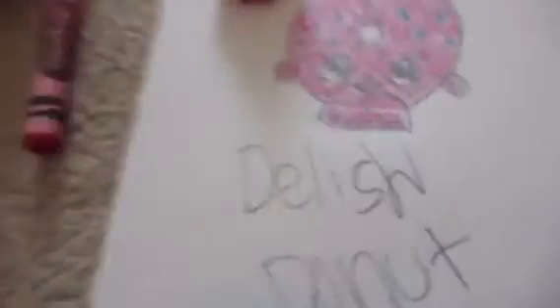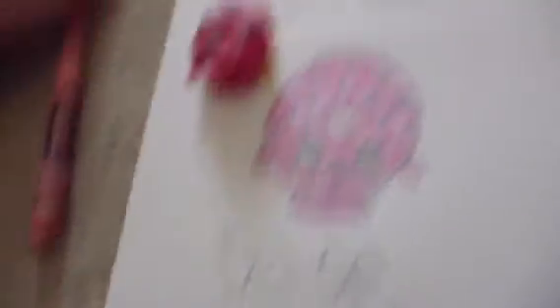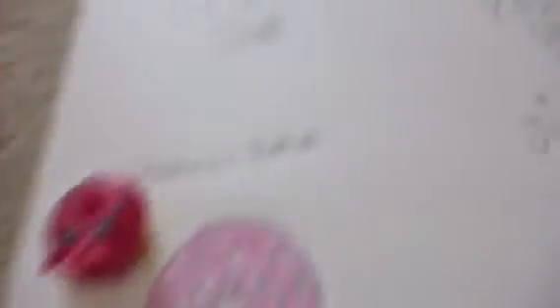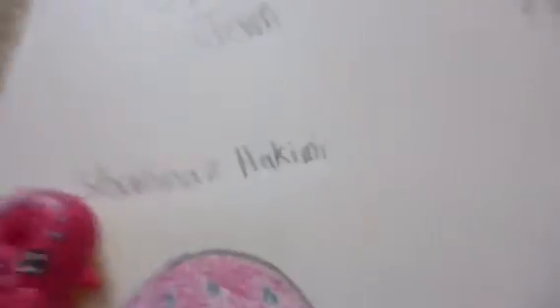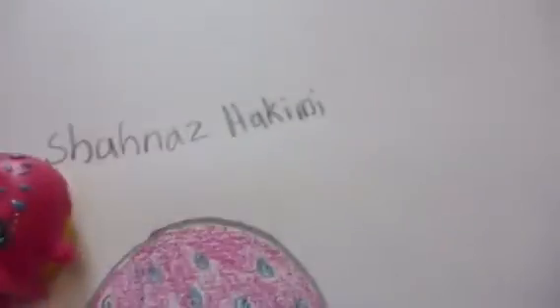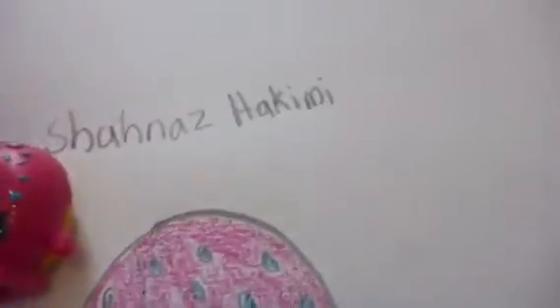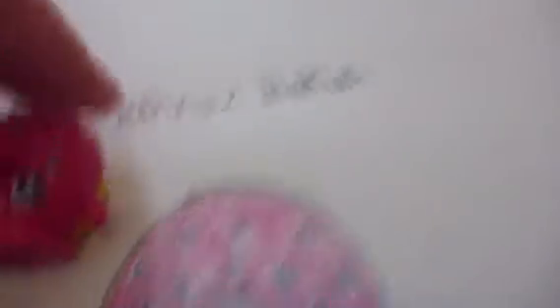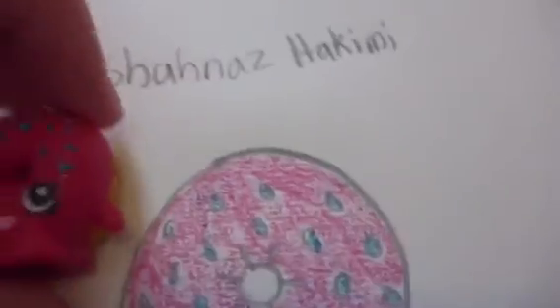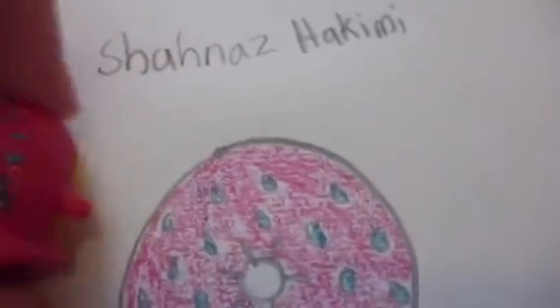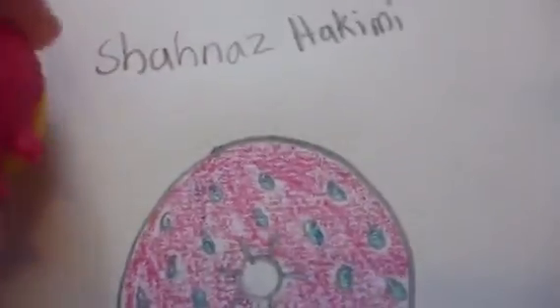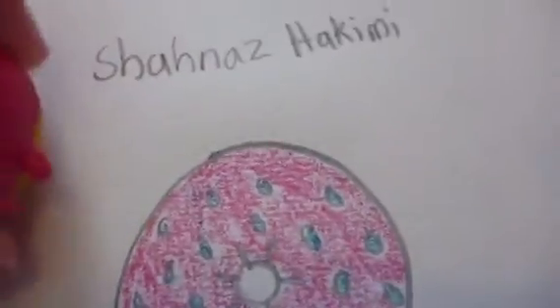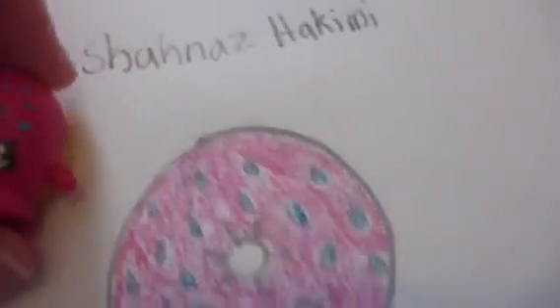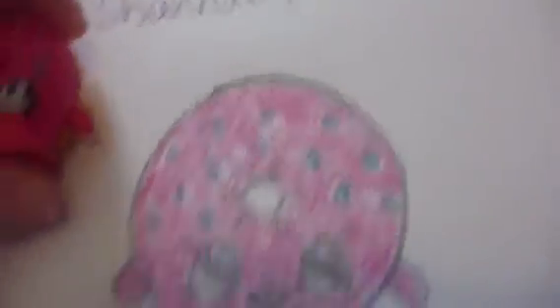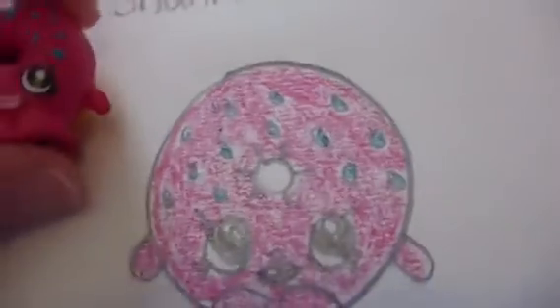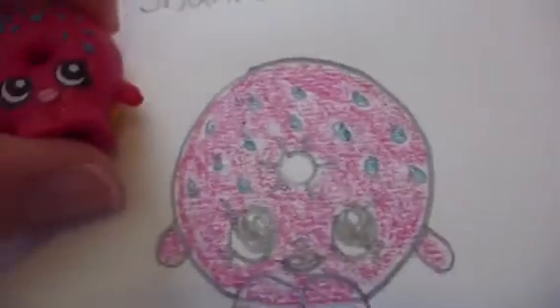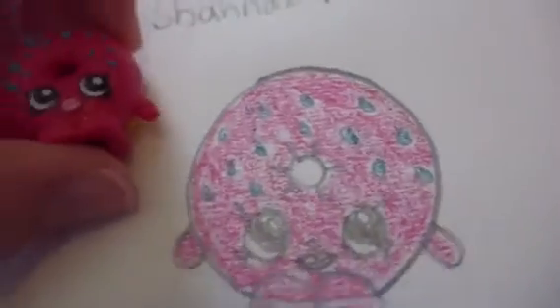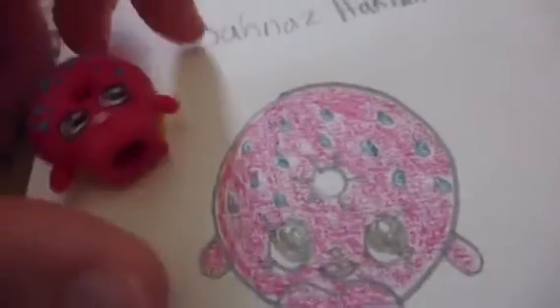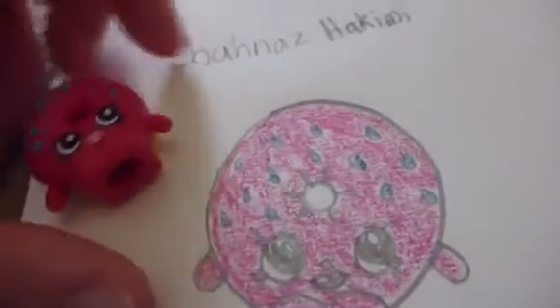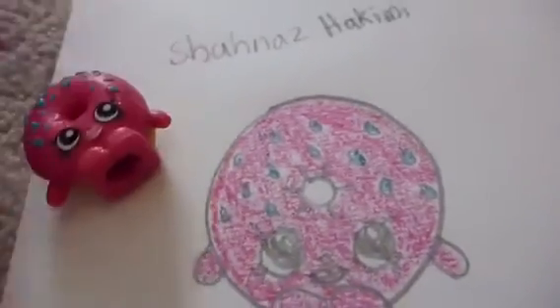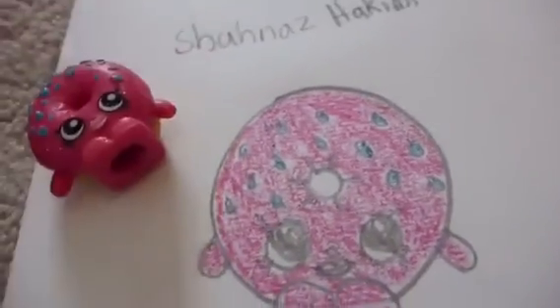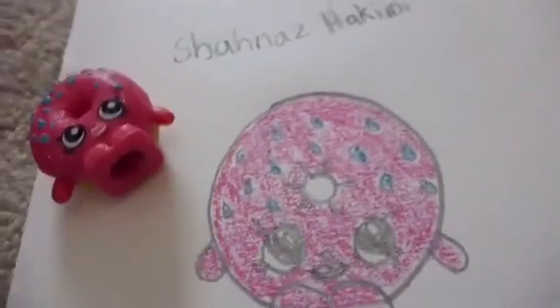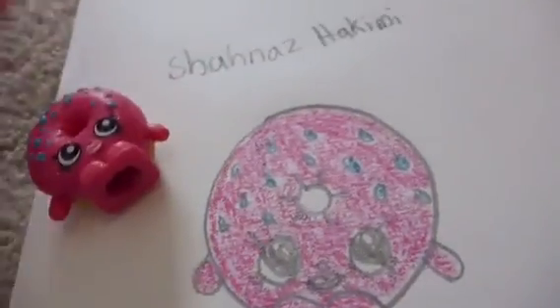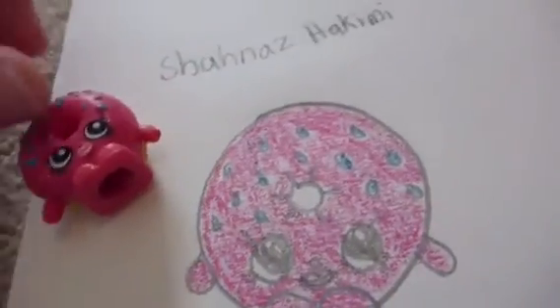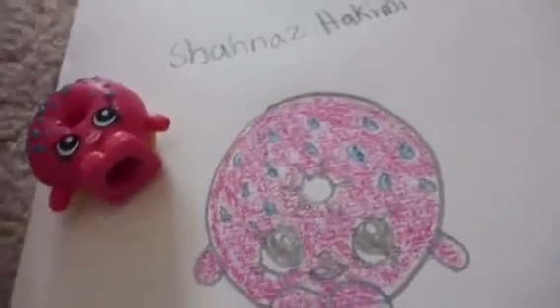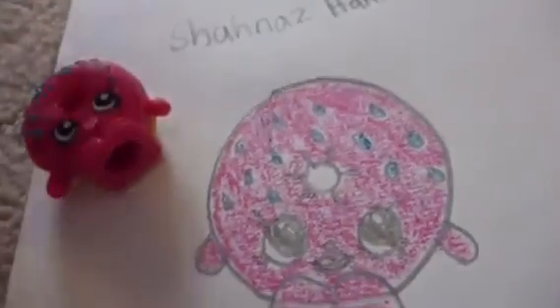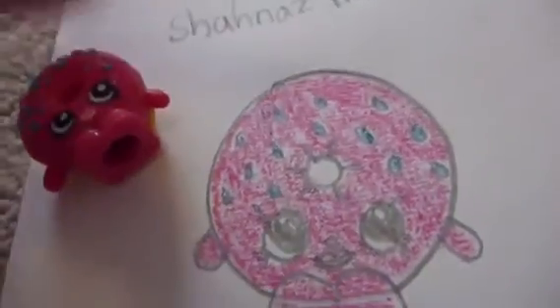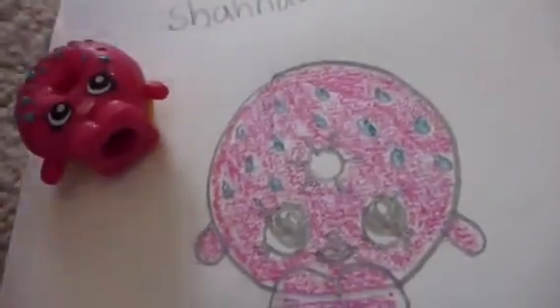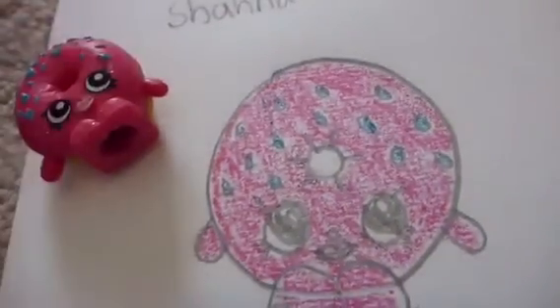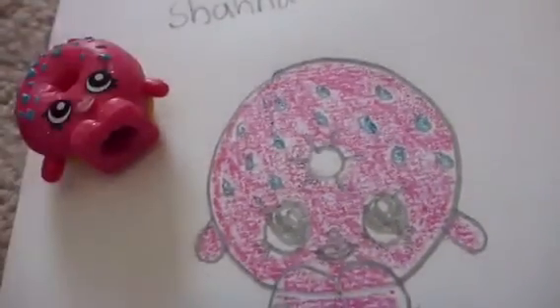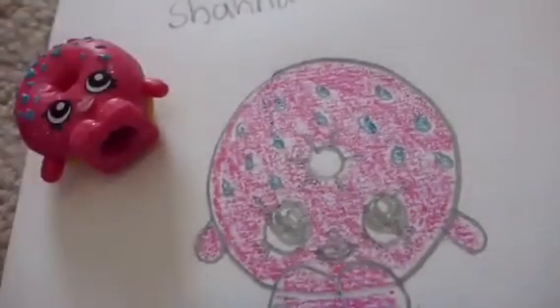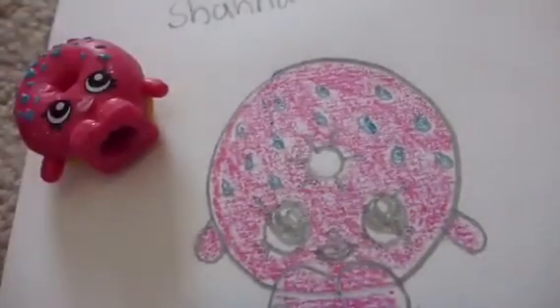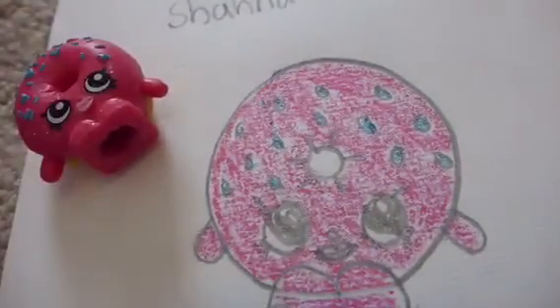So I hope you guys enjoyed this video. Write down in the comment section any other Shopkins that you'd like me to draw, and also remember to click like and subscribe.